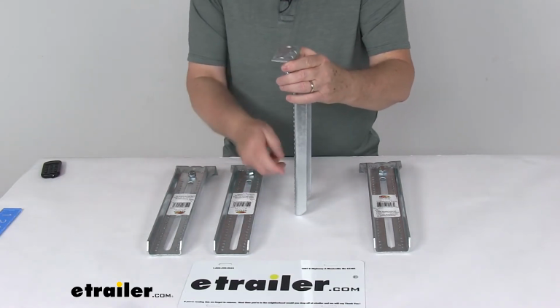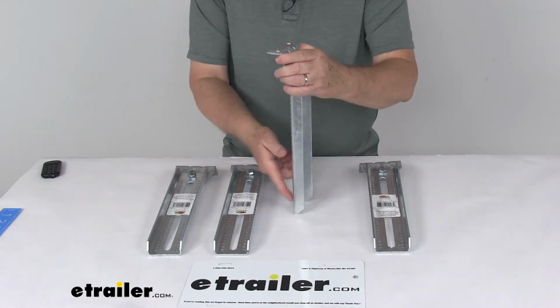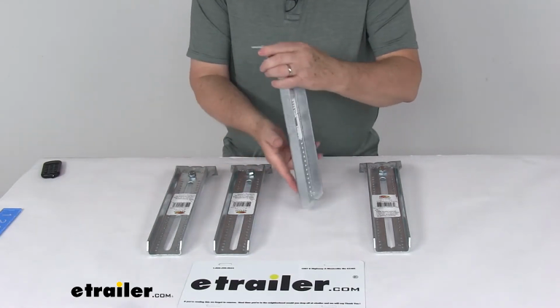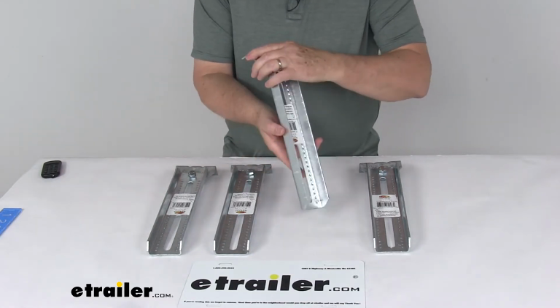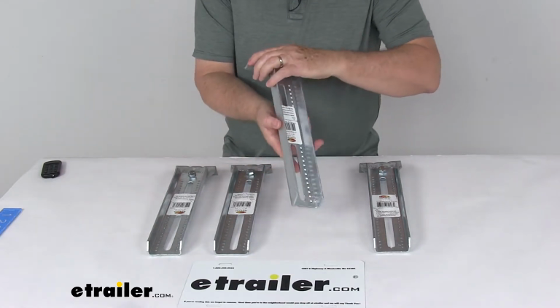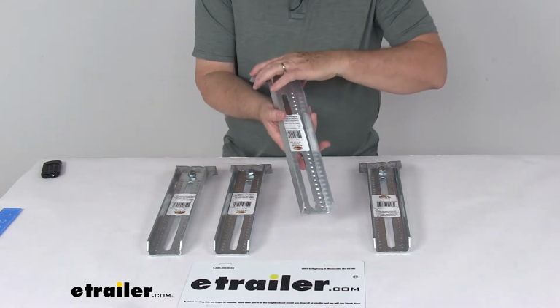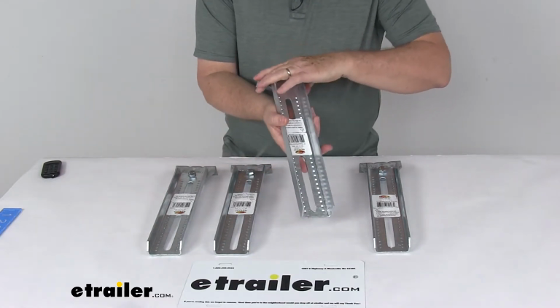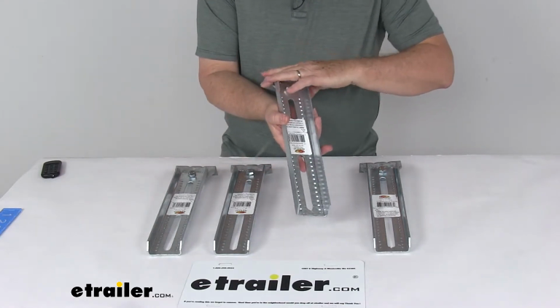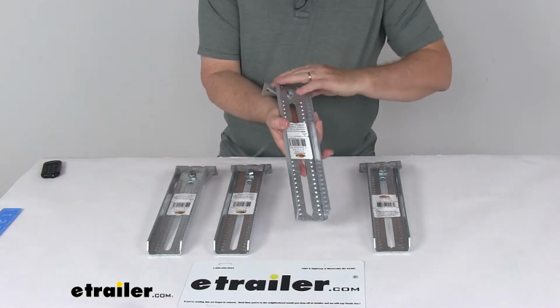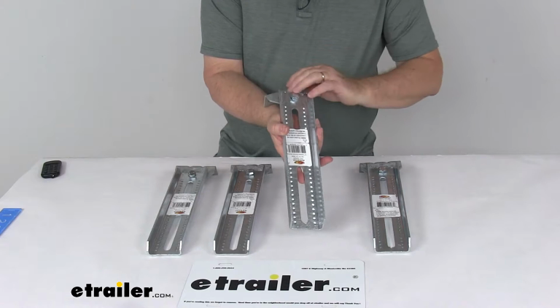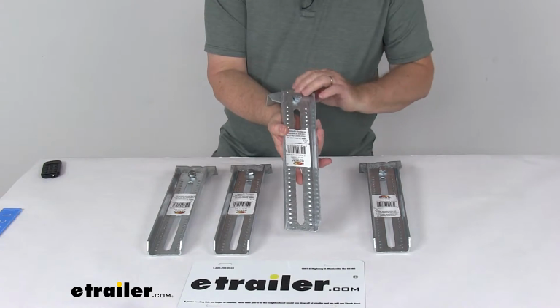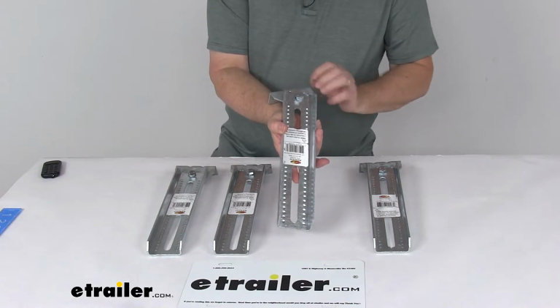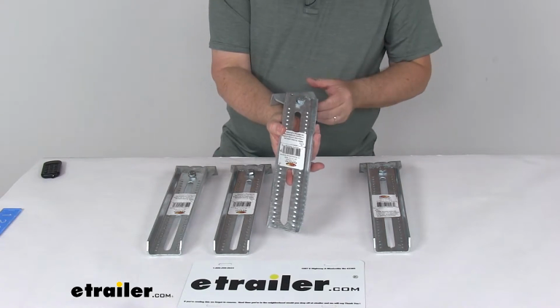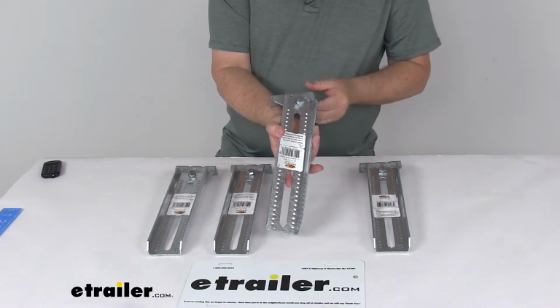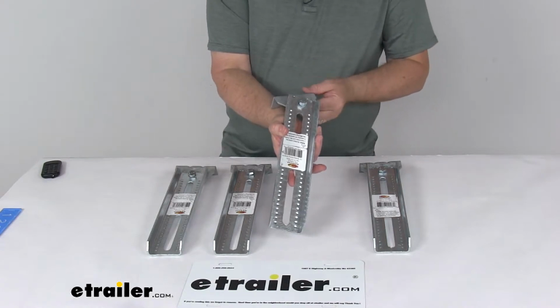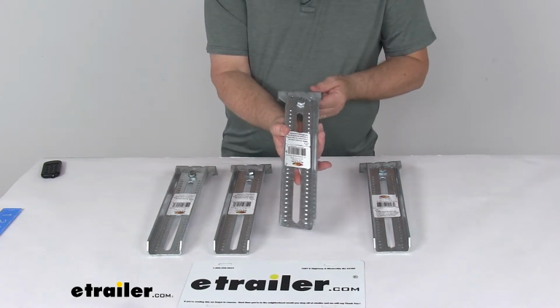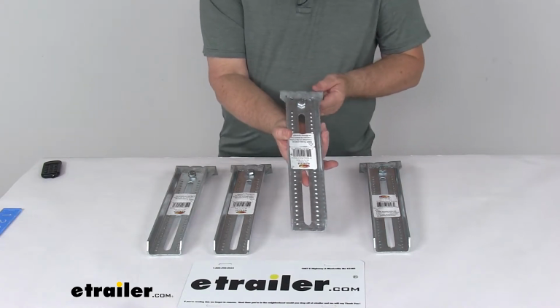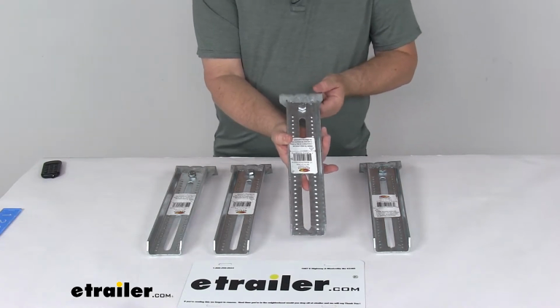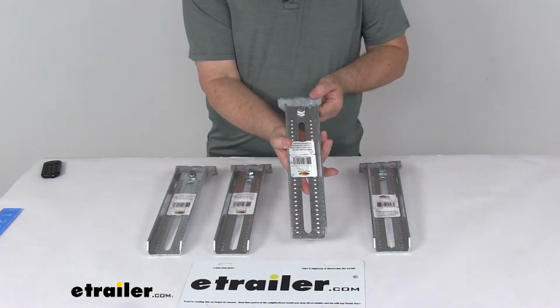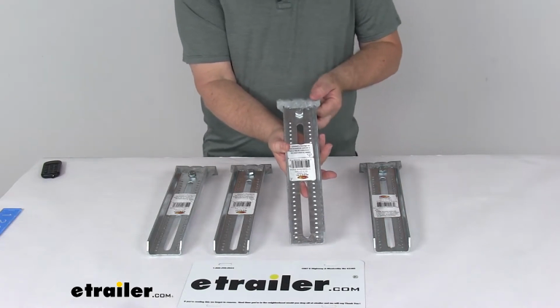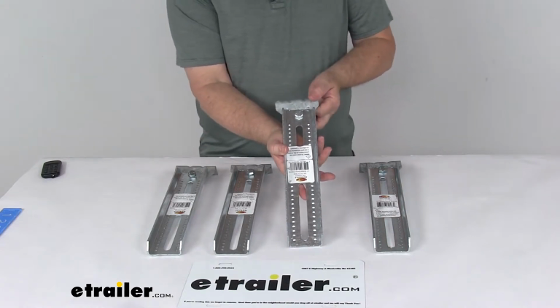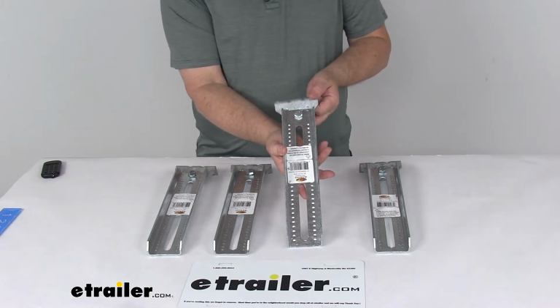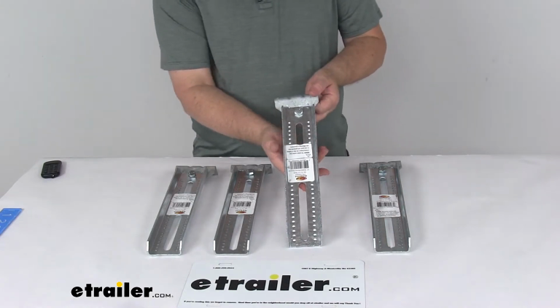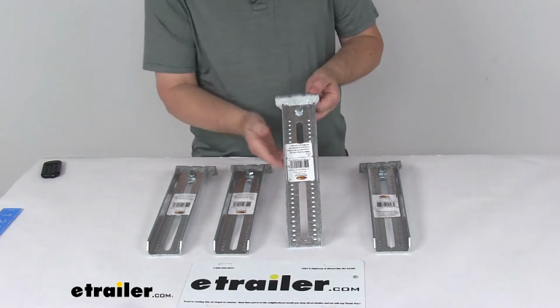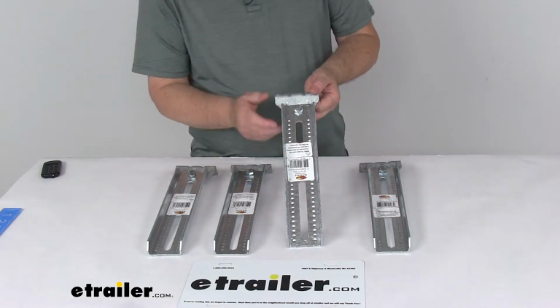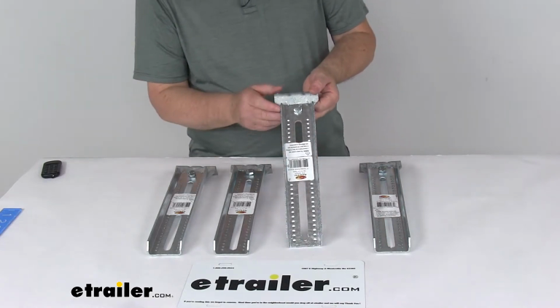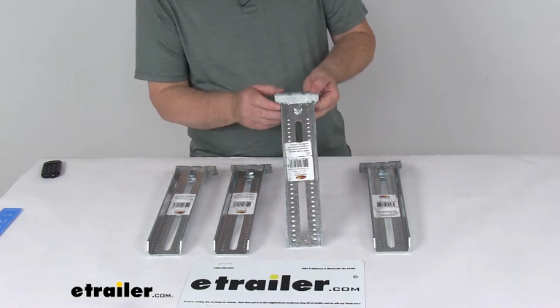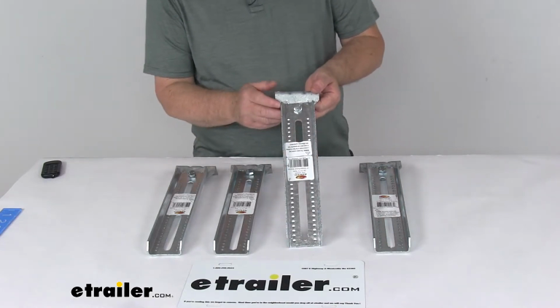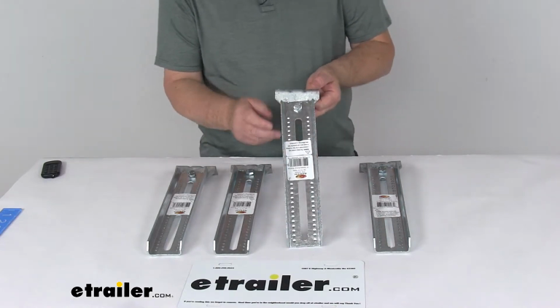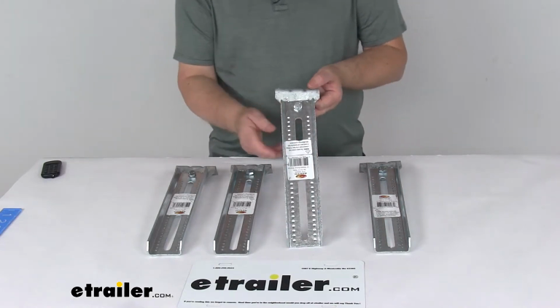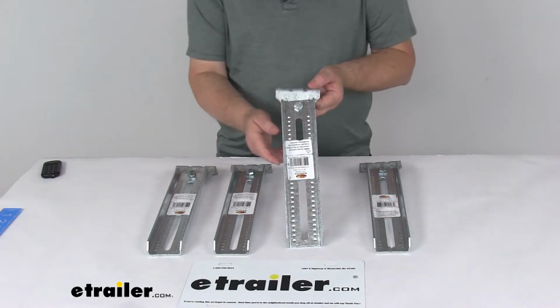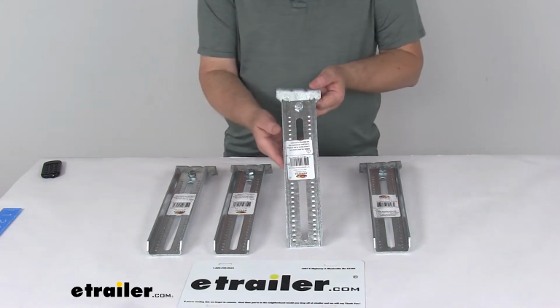These are 11-gauge galvanized steel, which helps resist rust and corrosion. They are suitable for saltwater exposure.